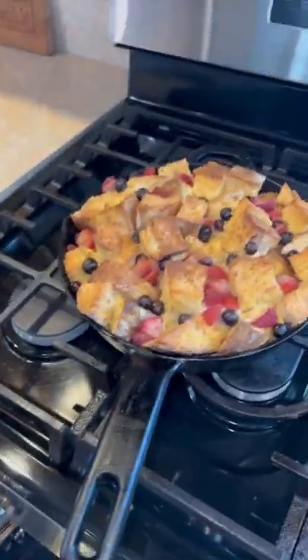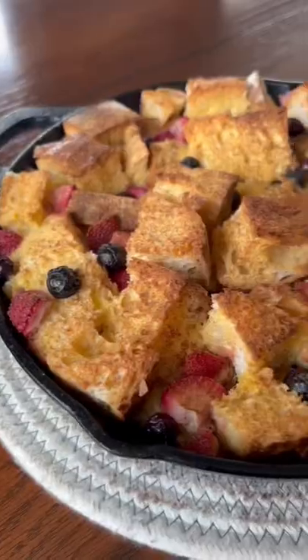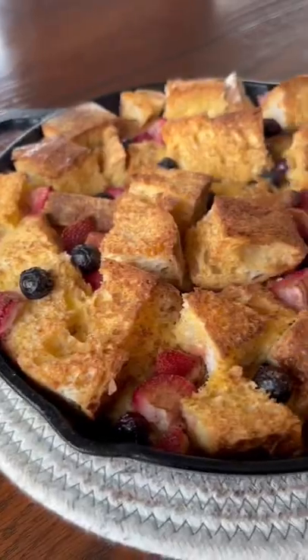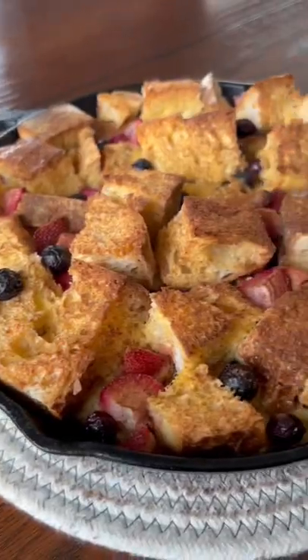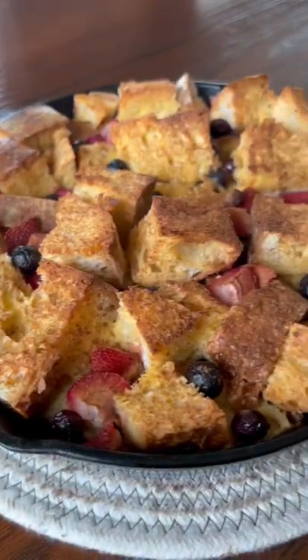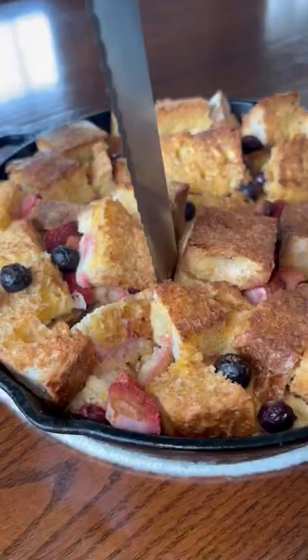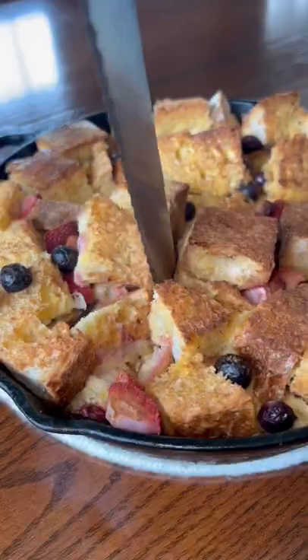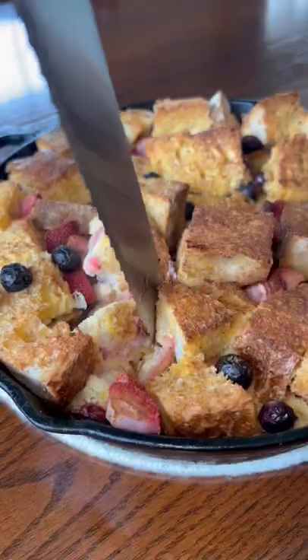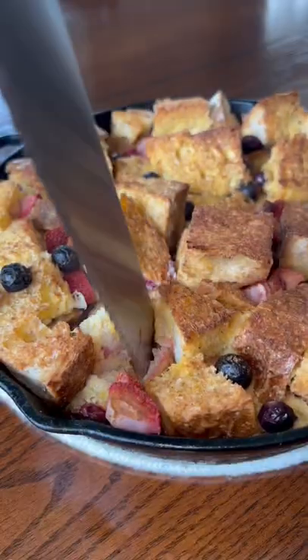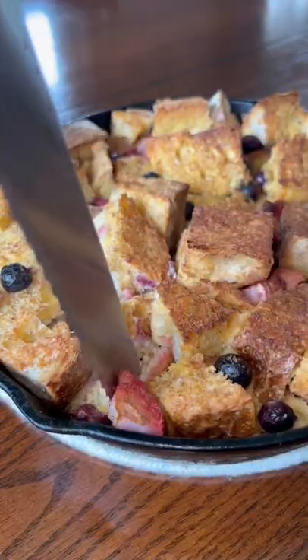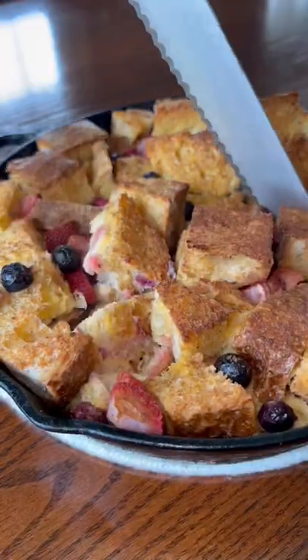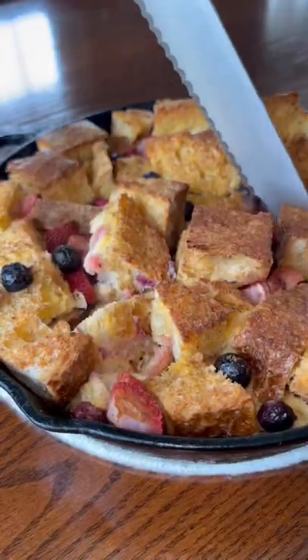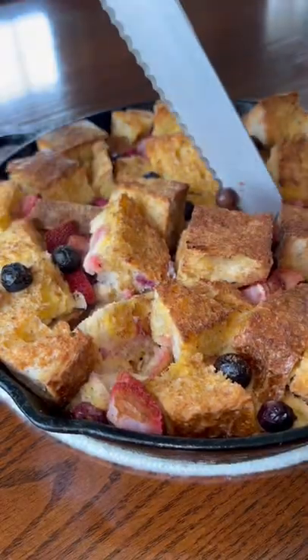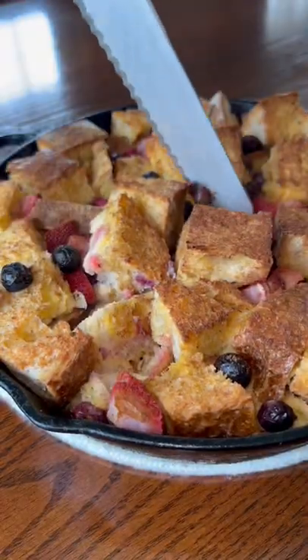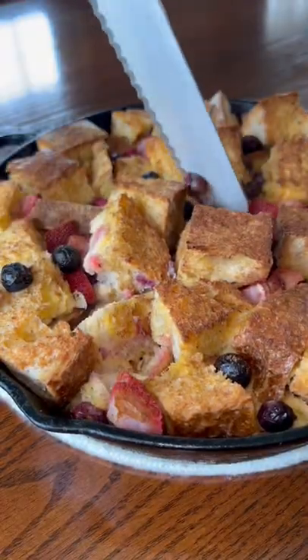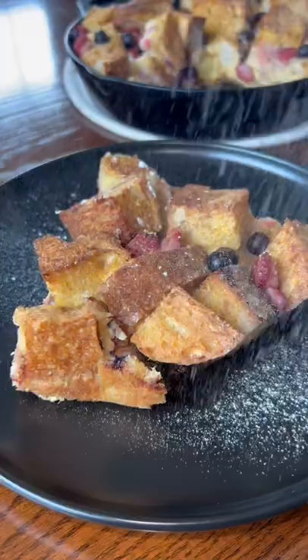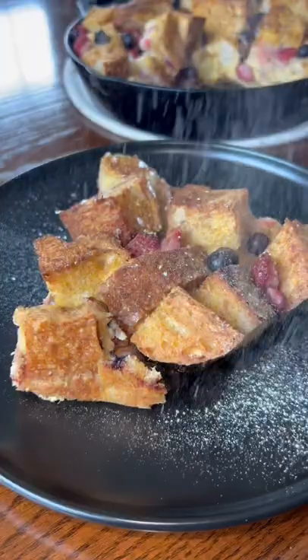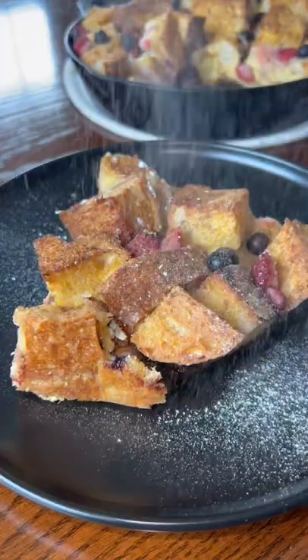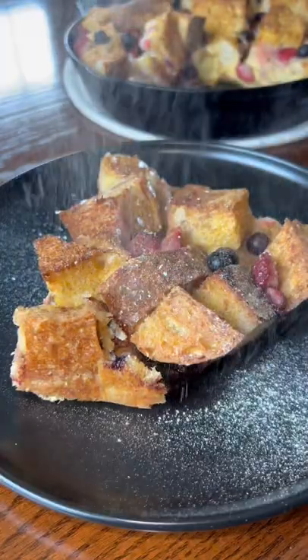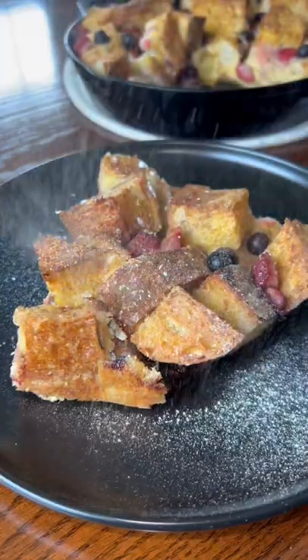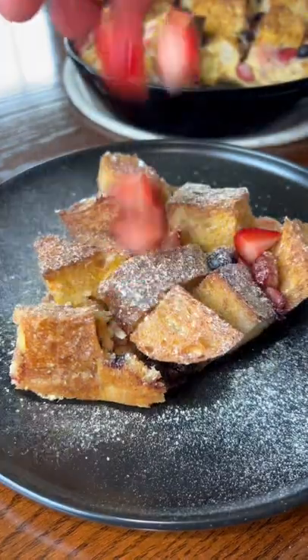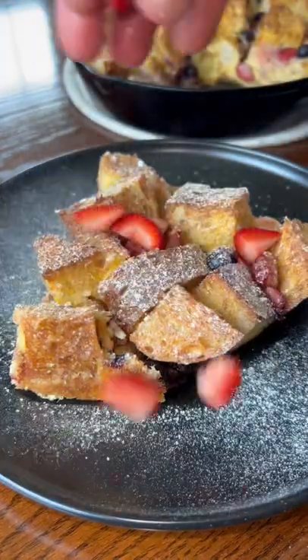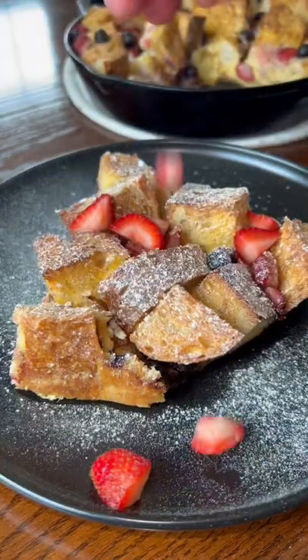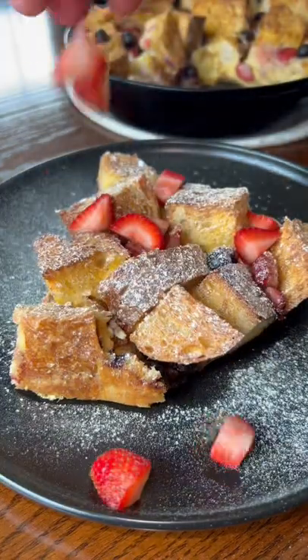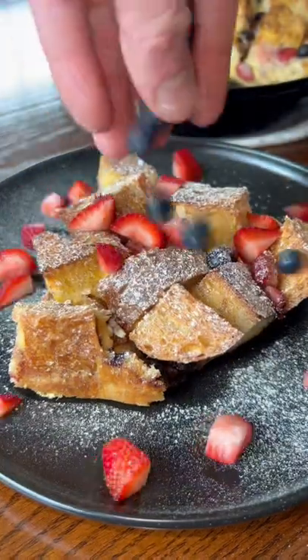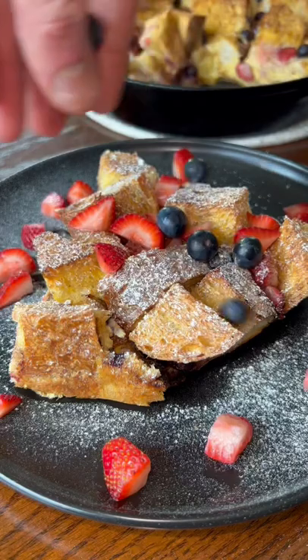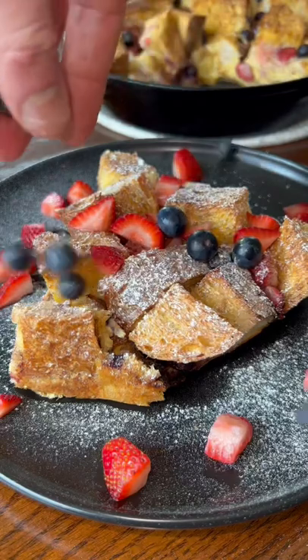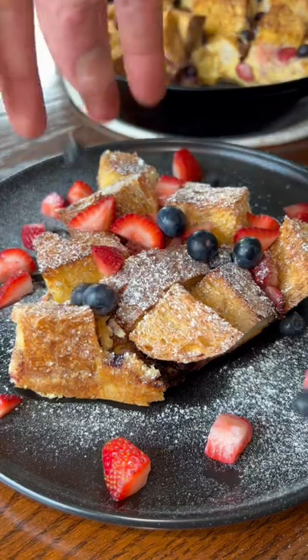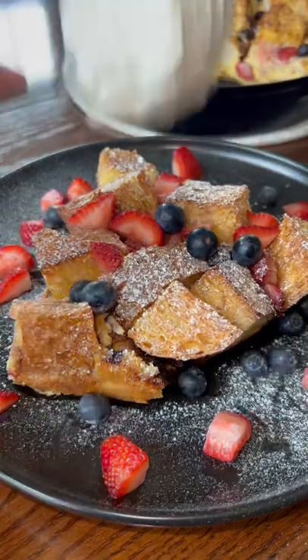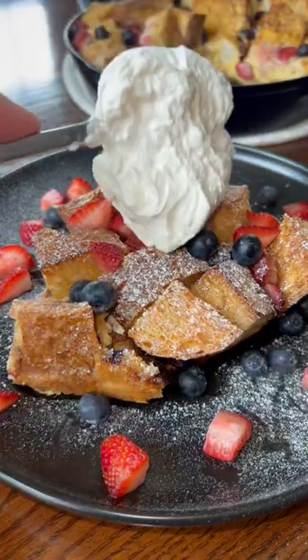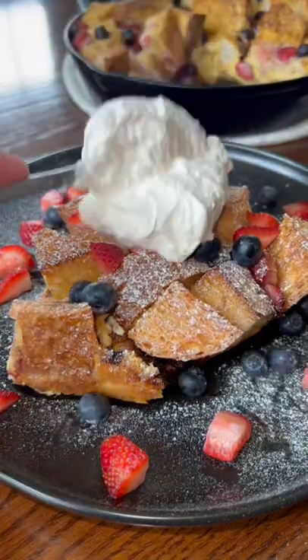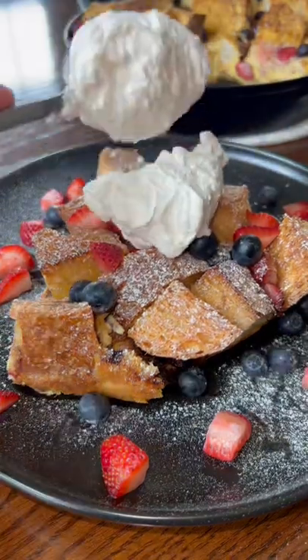Plate it up — powdered sugar, more berries, and that homemade whipped cream.